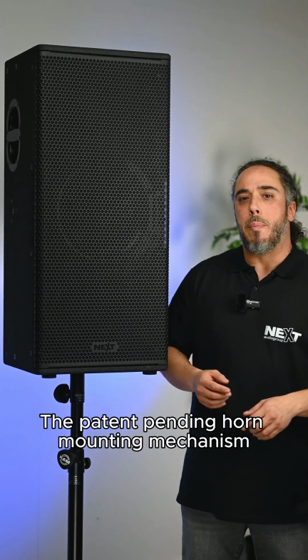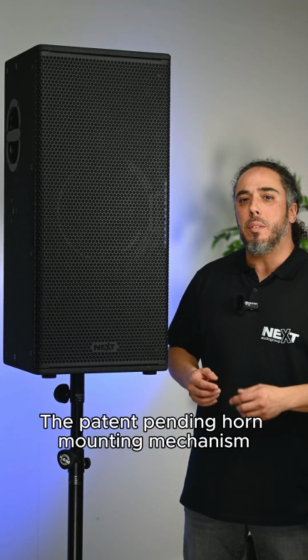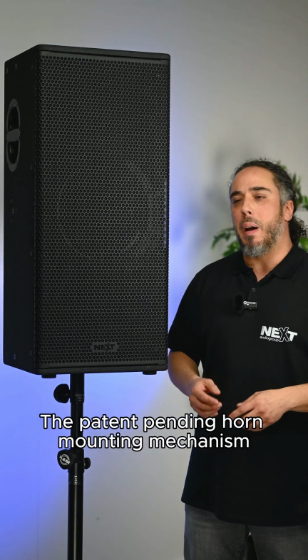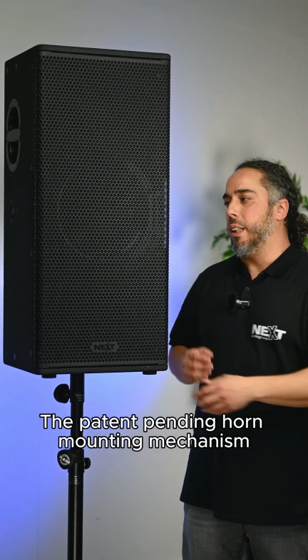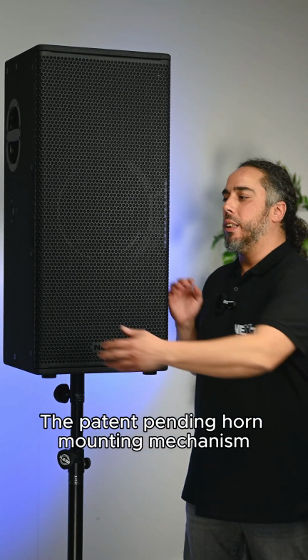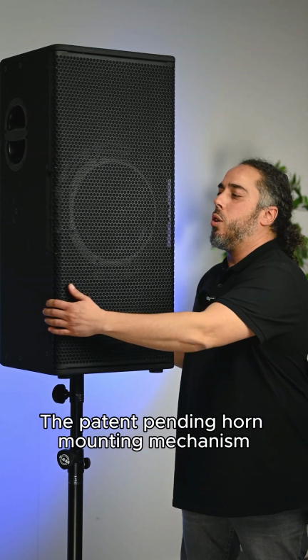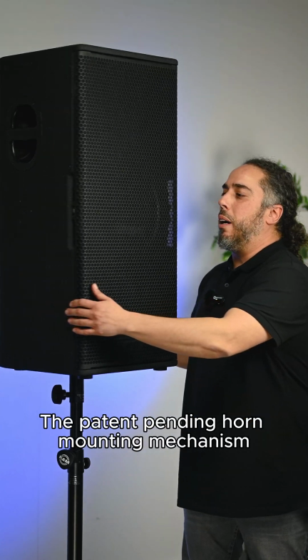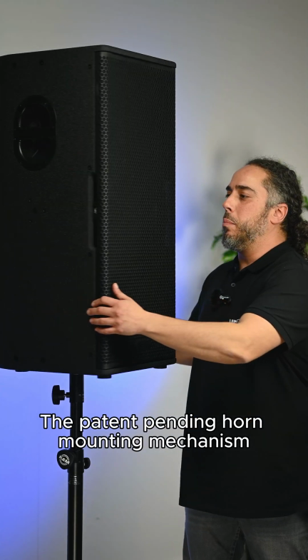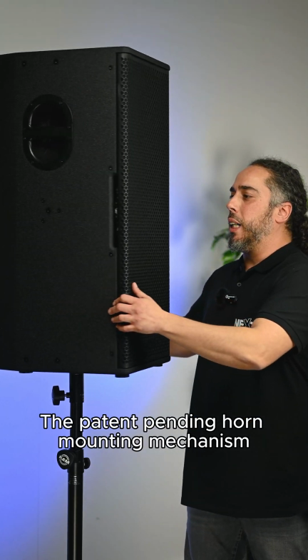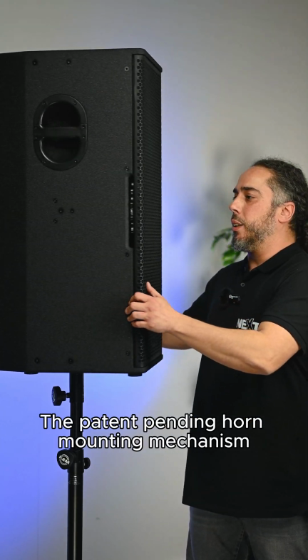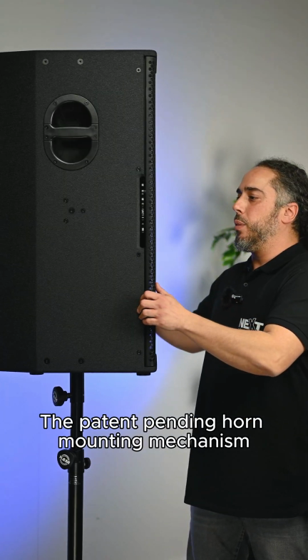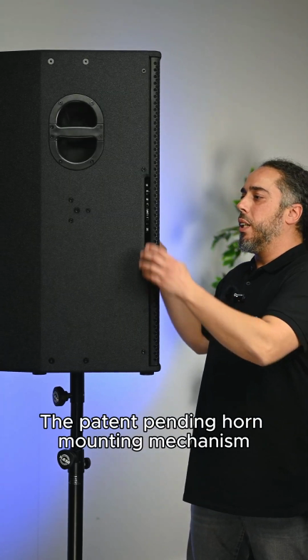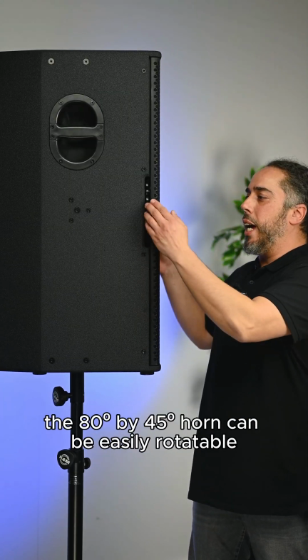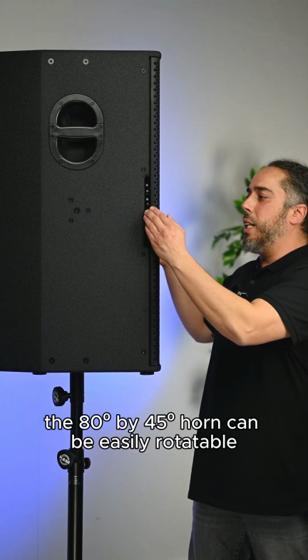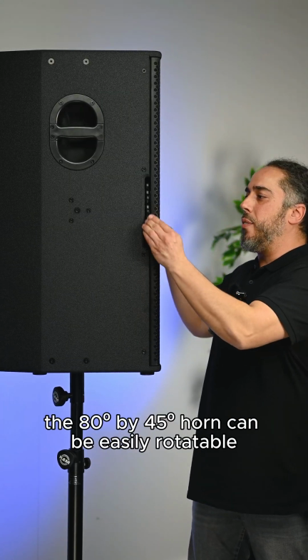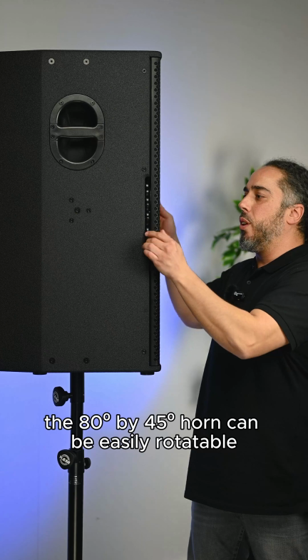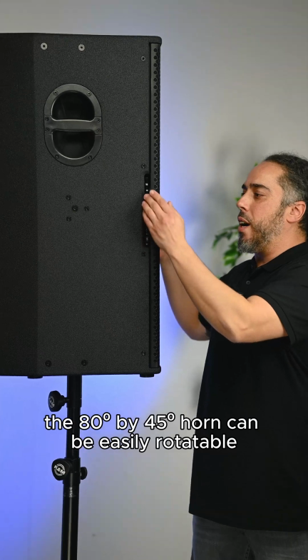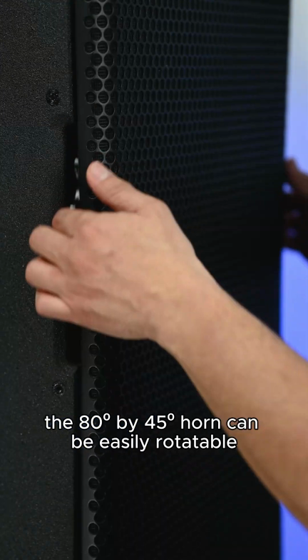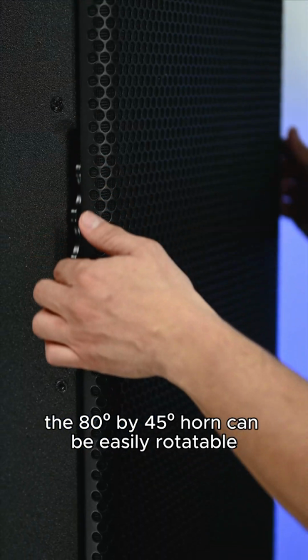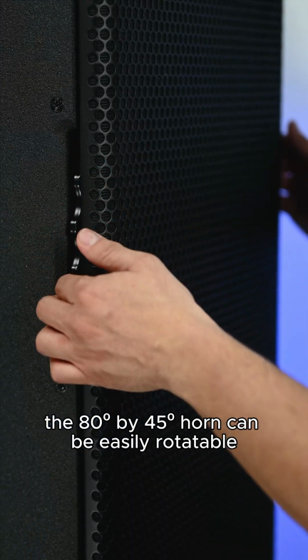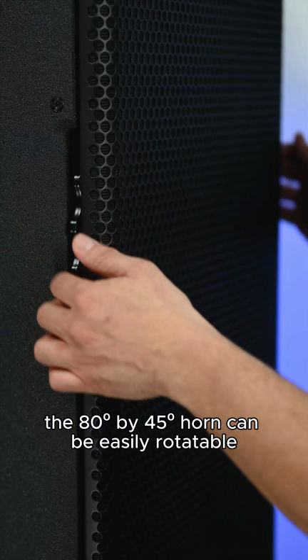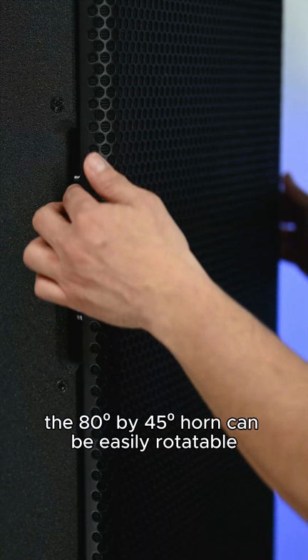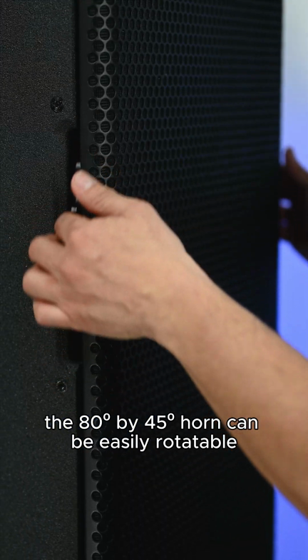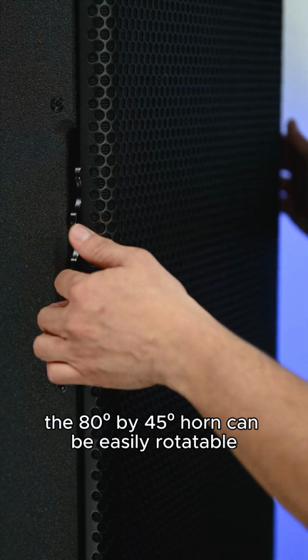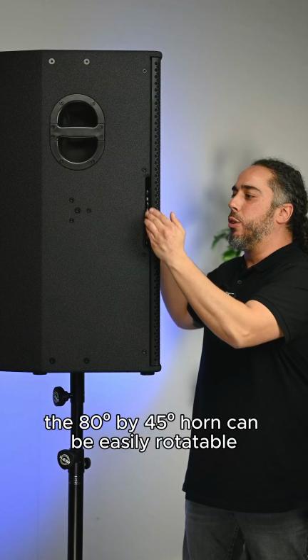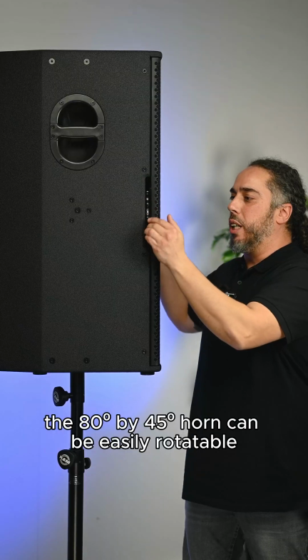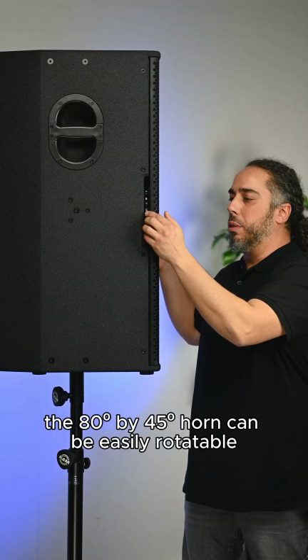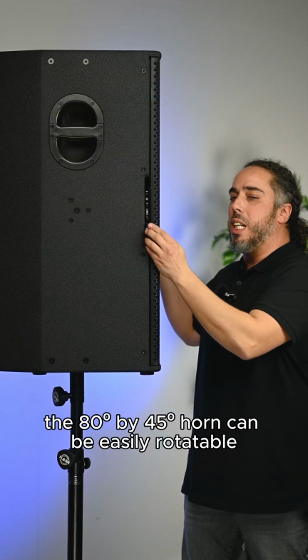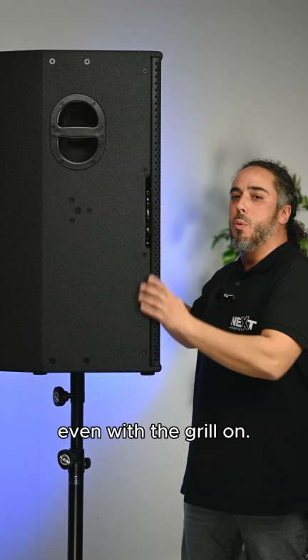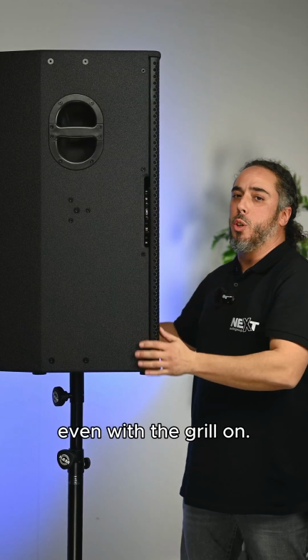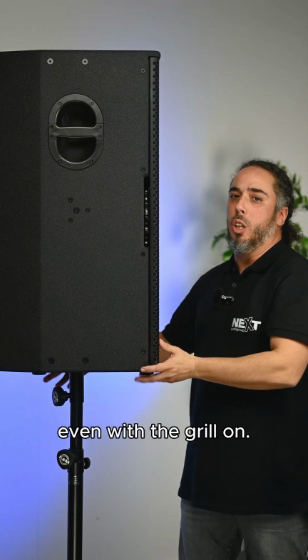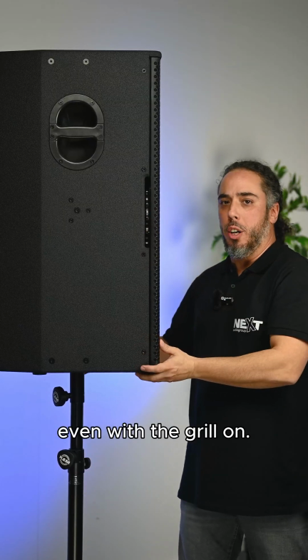With the patent-pending horn mounting mechanism, the 80 by 45 degree horn can be easily rotatable even with the grille on.